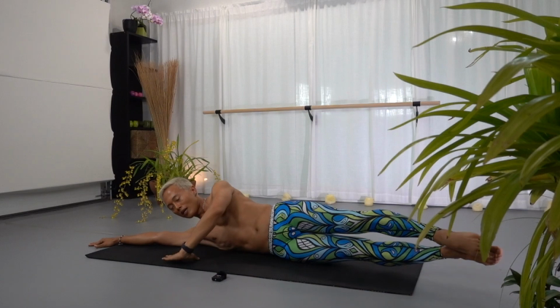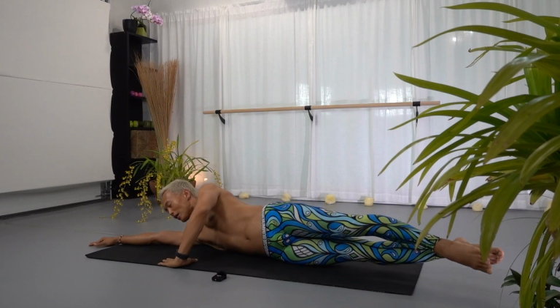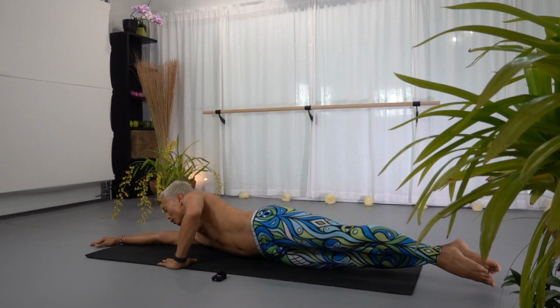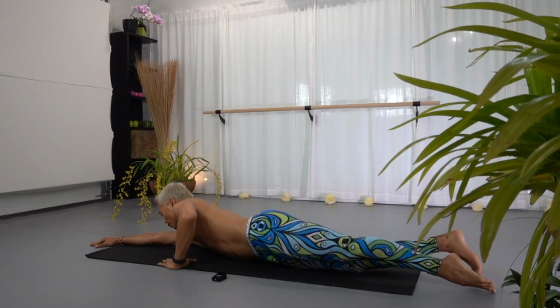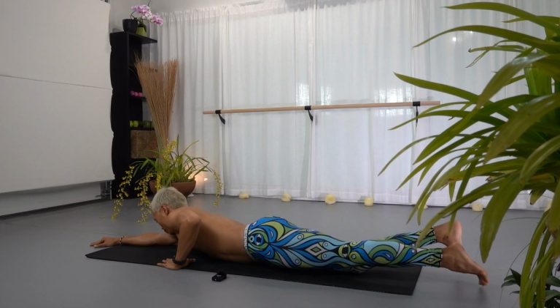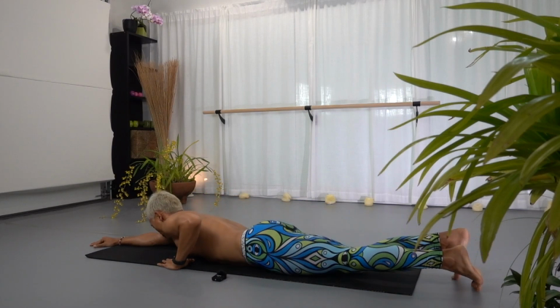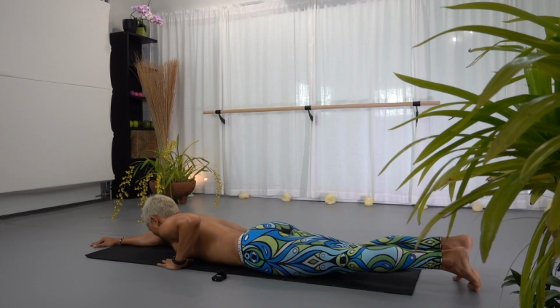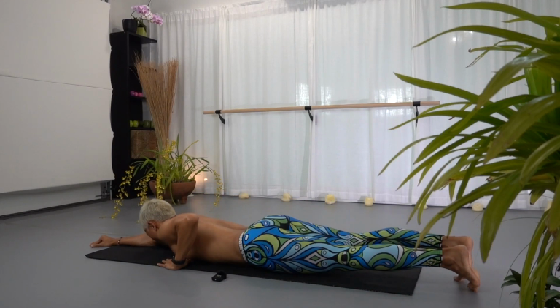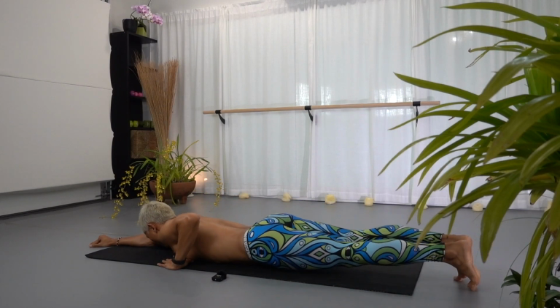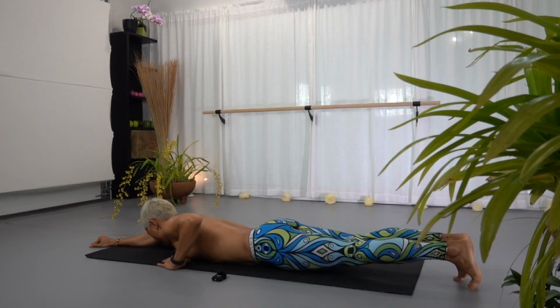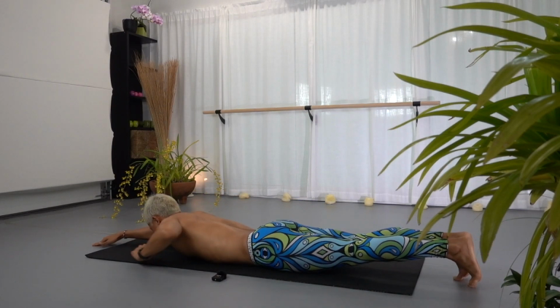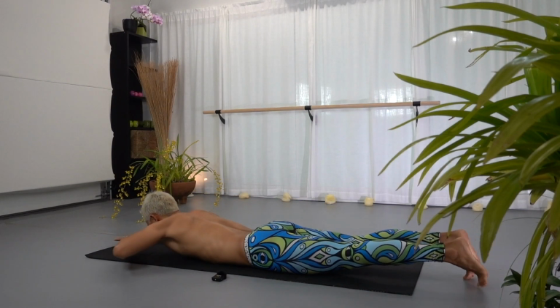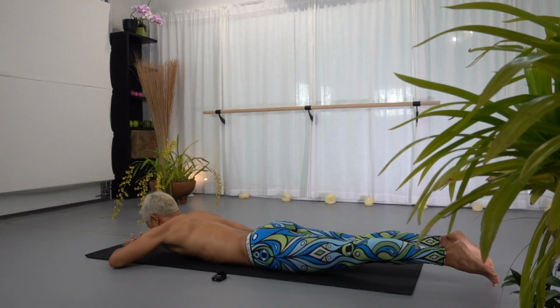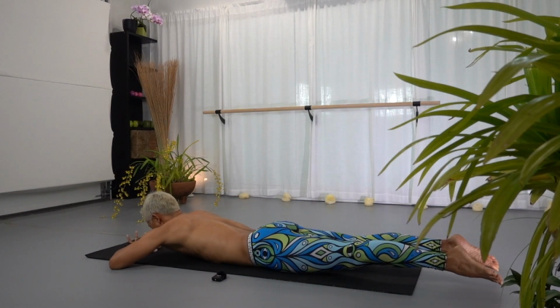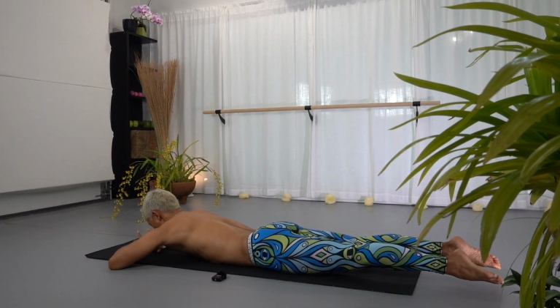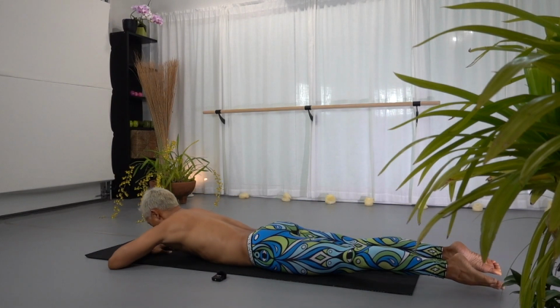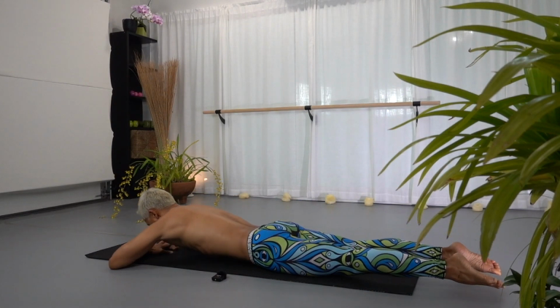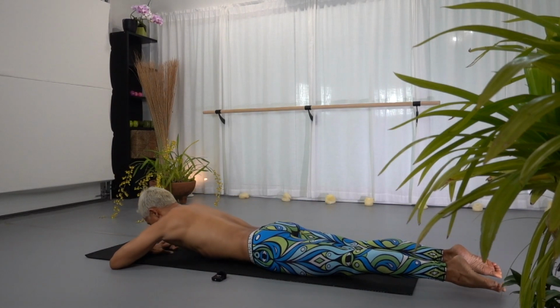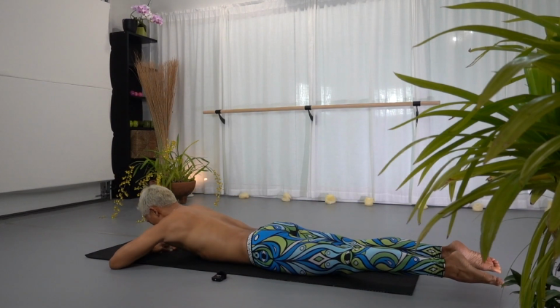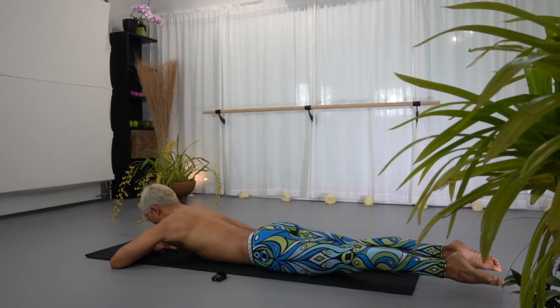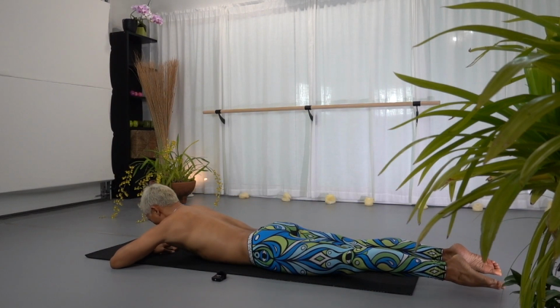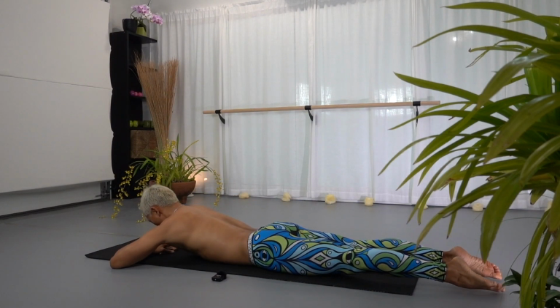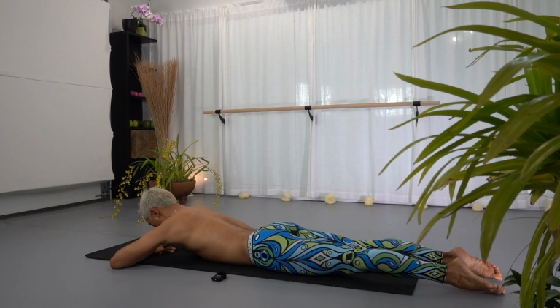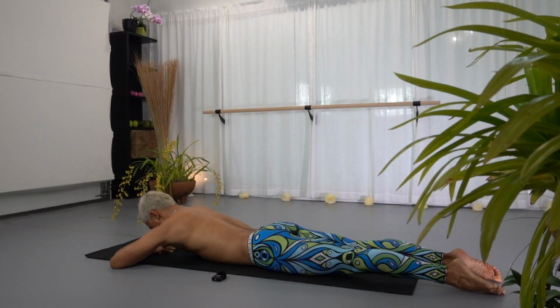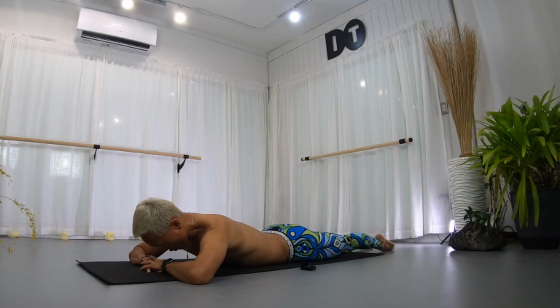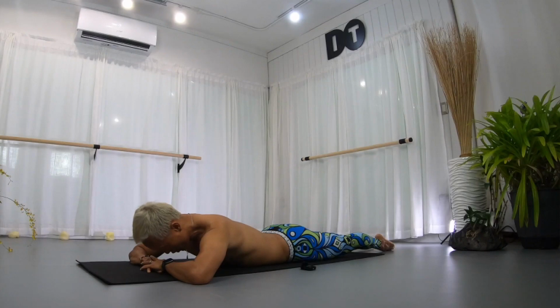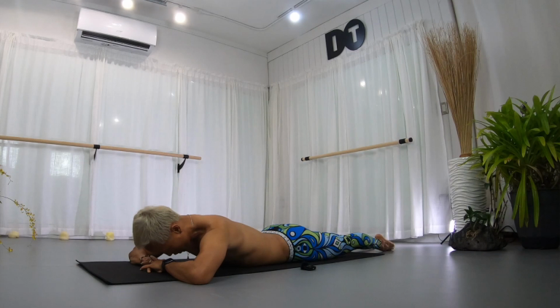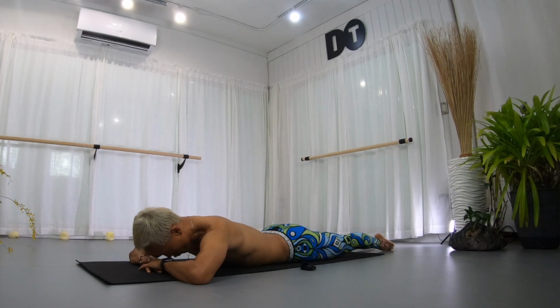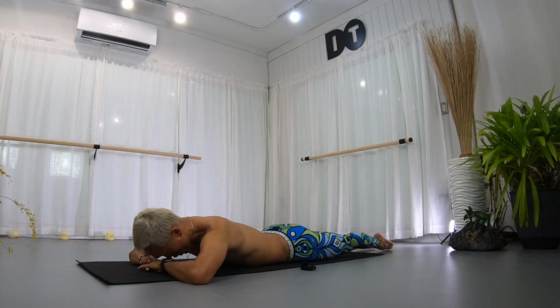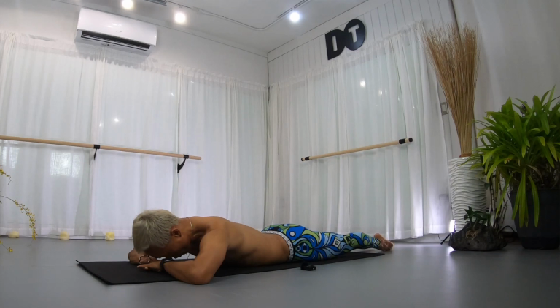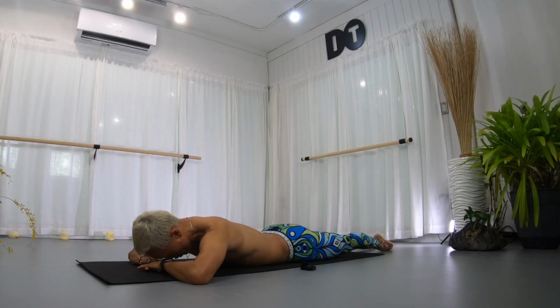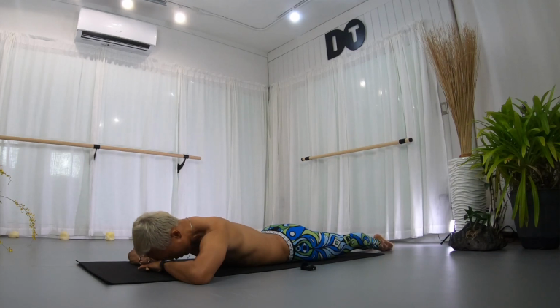Close your hip, bring your head facing the floor, both hands on top of one another, forehead on your hands.